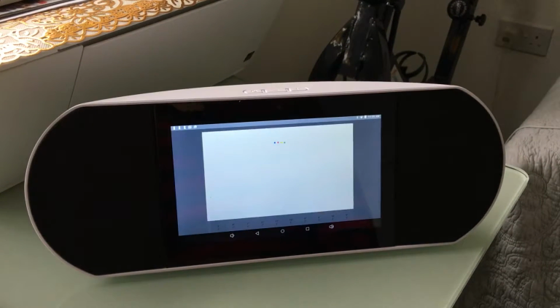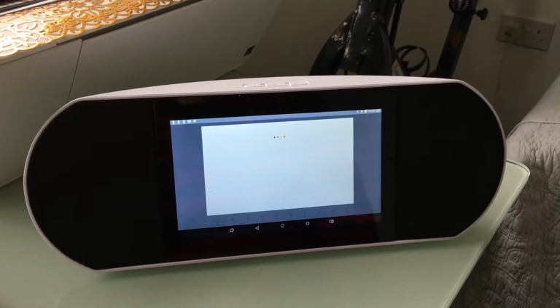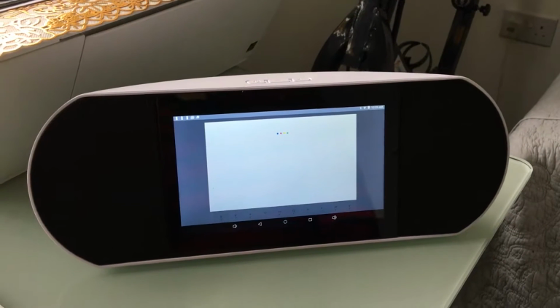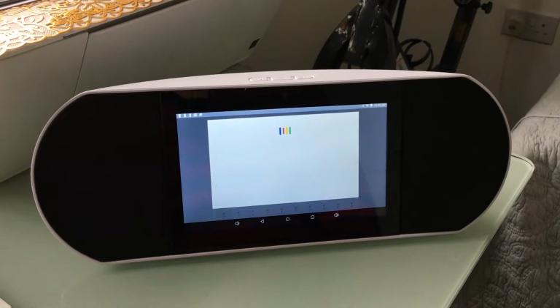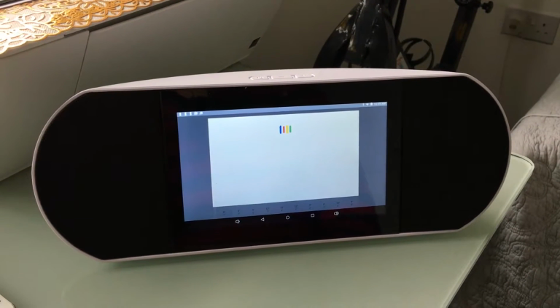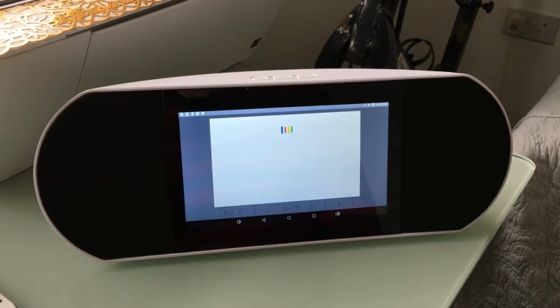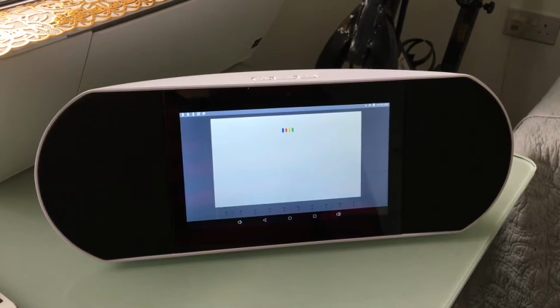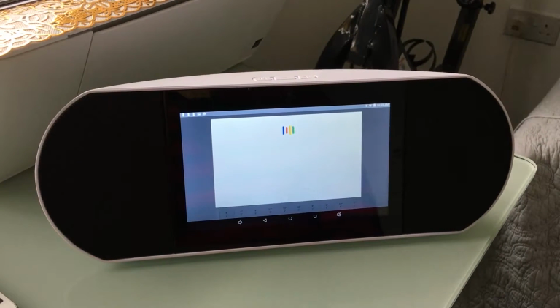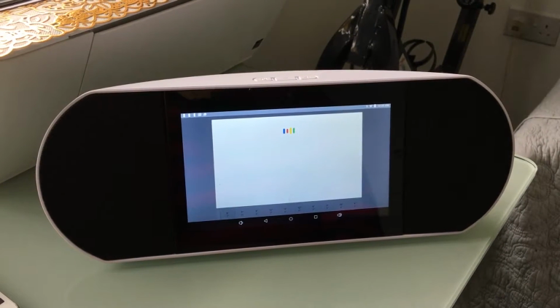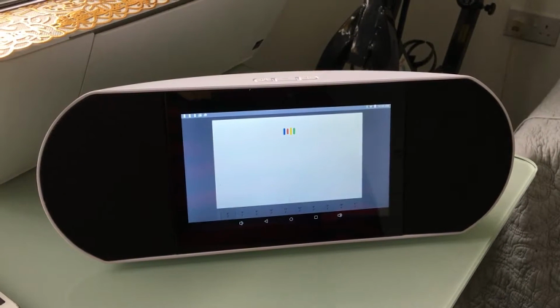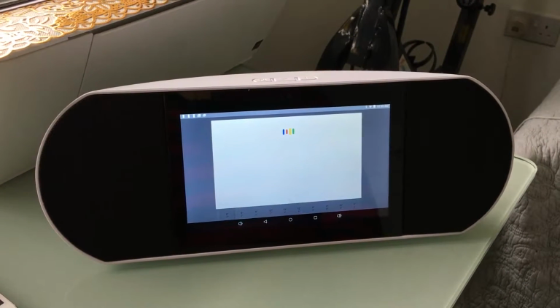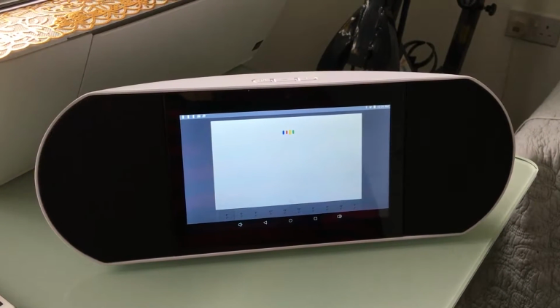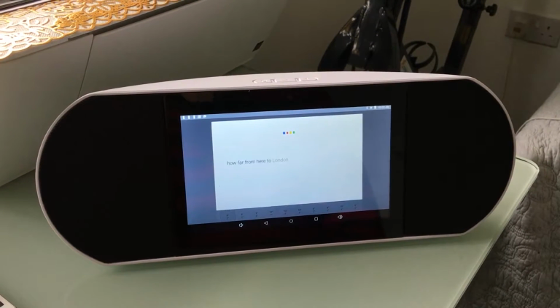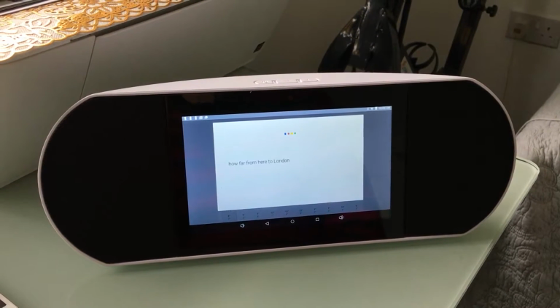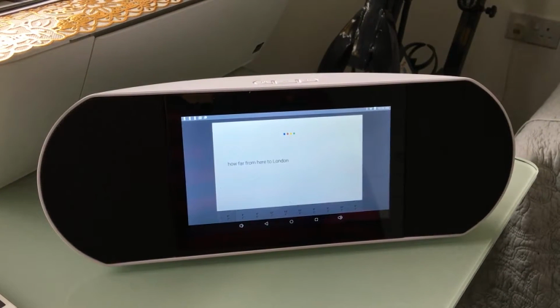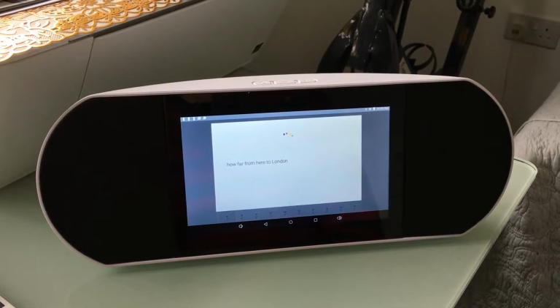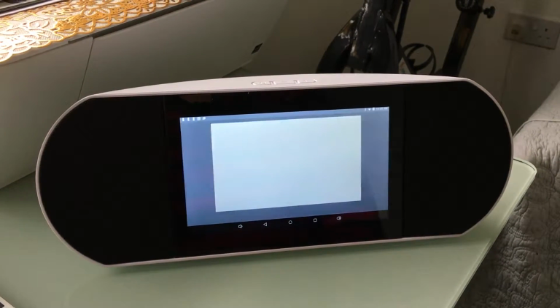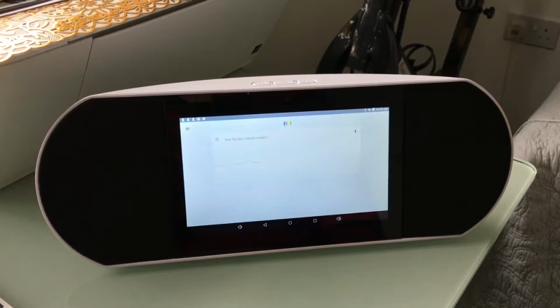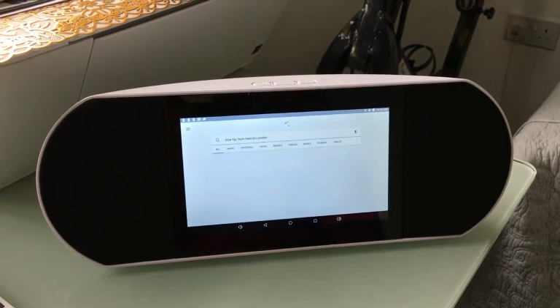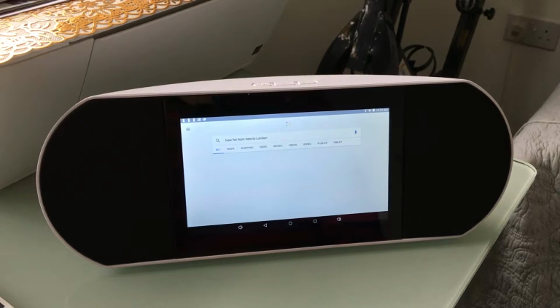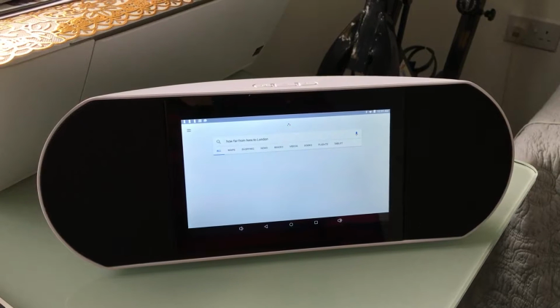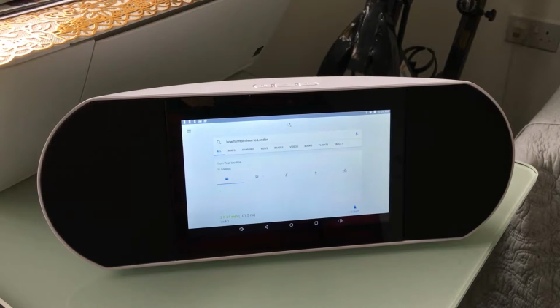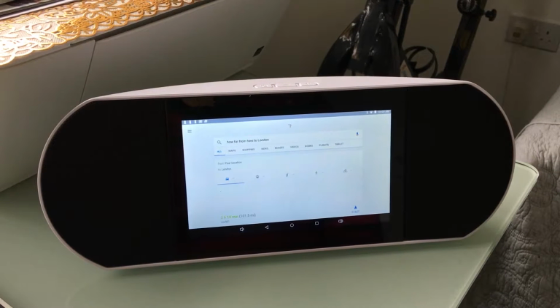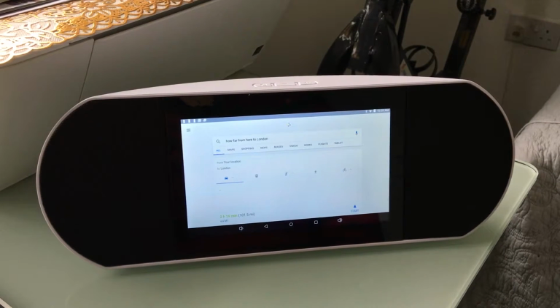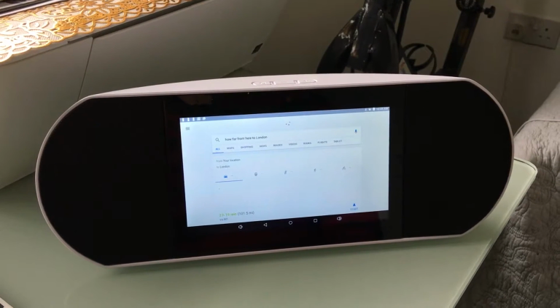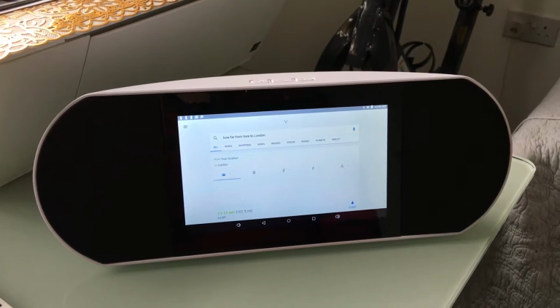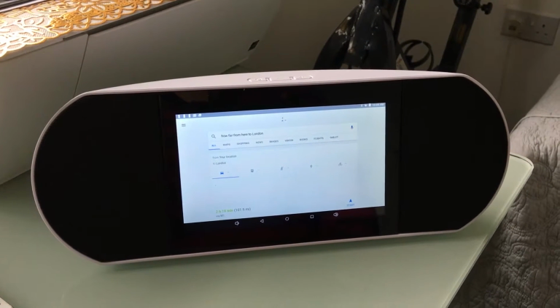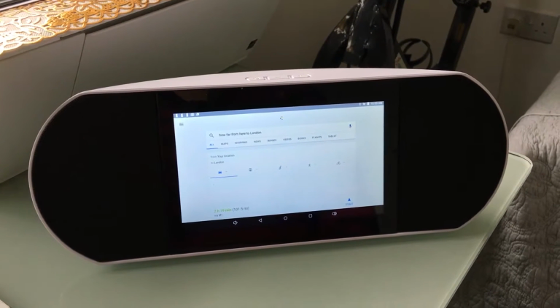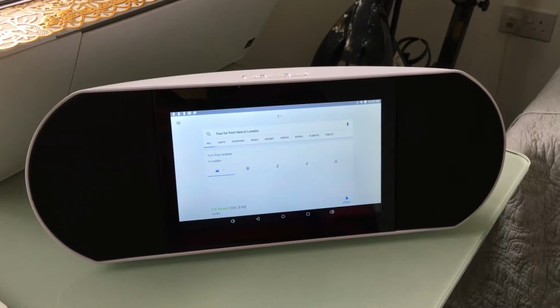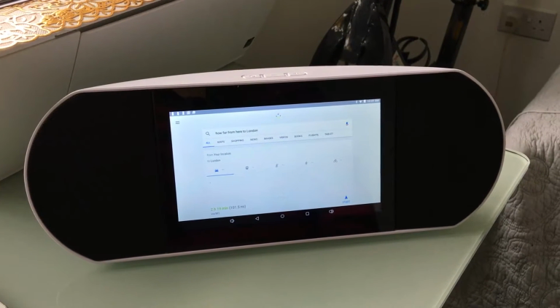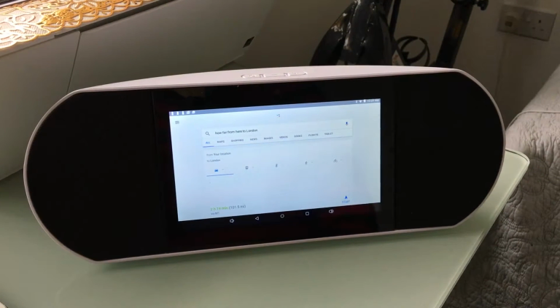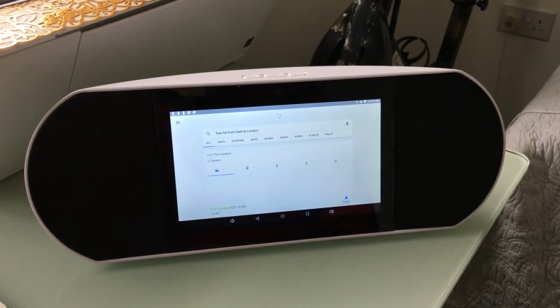How far from here to London? The drive from your location to London is 101.5 miles.